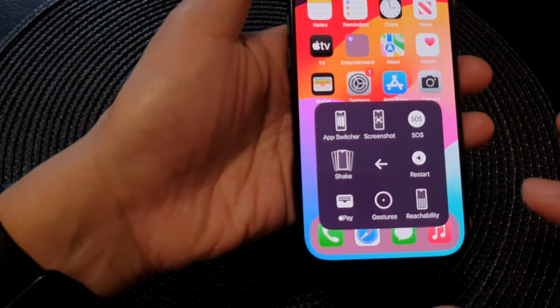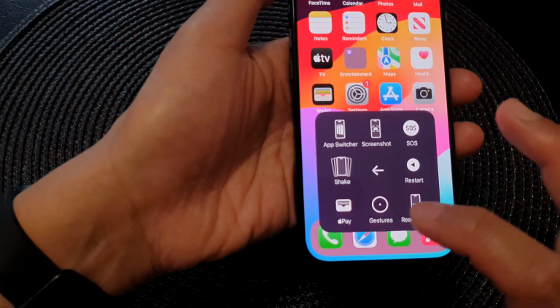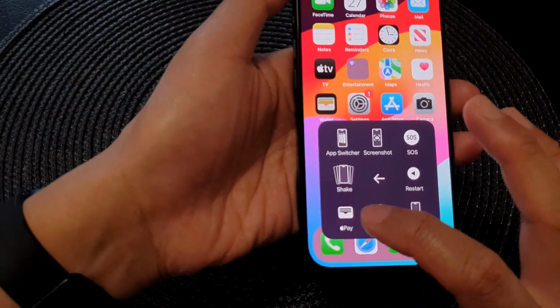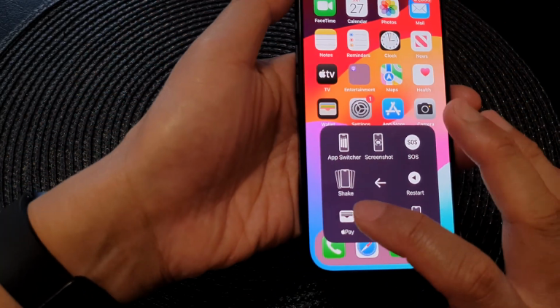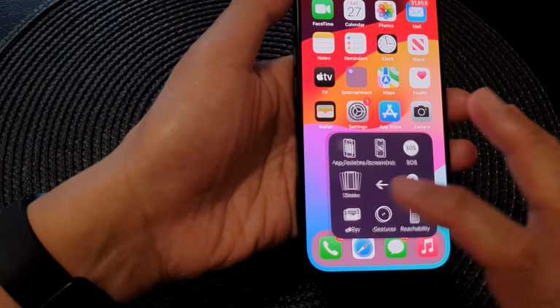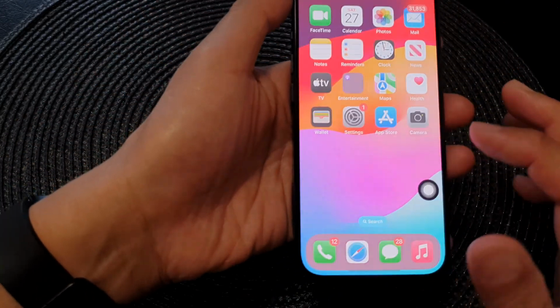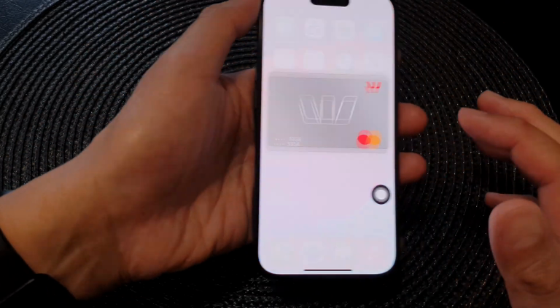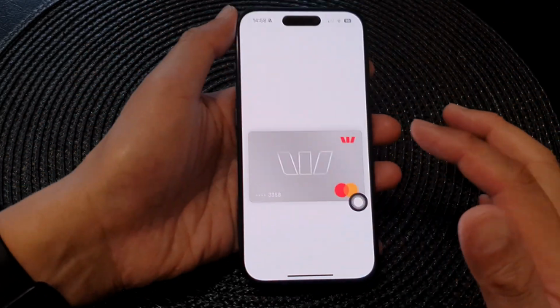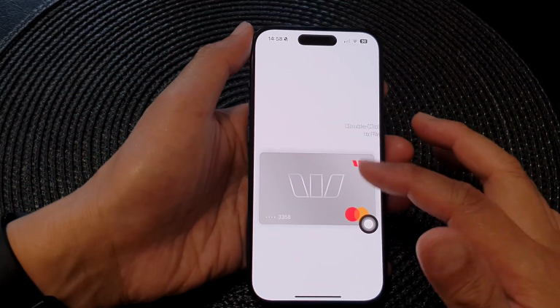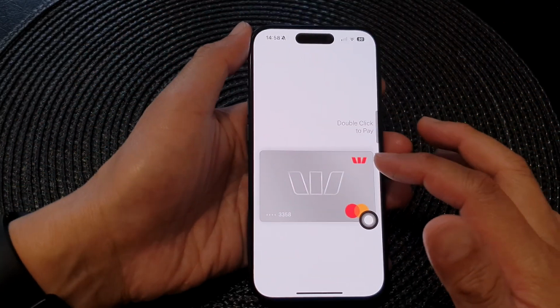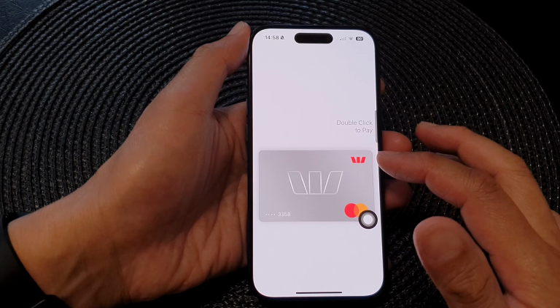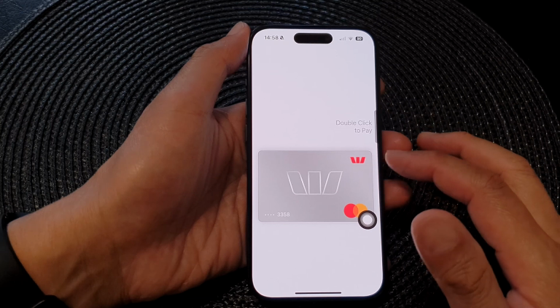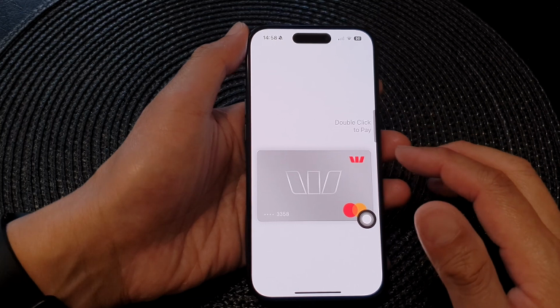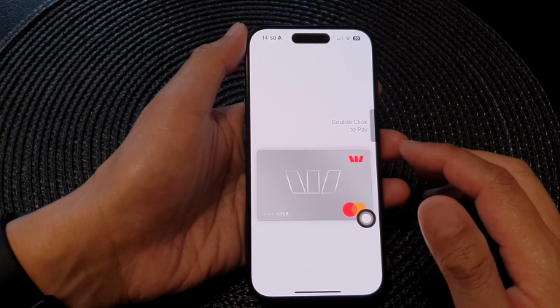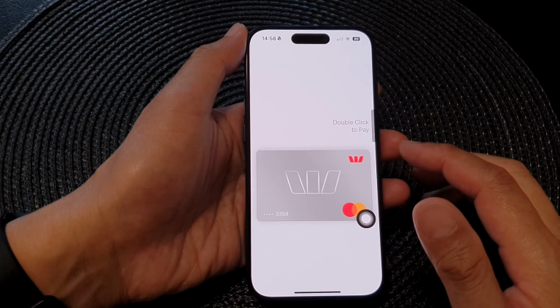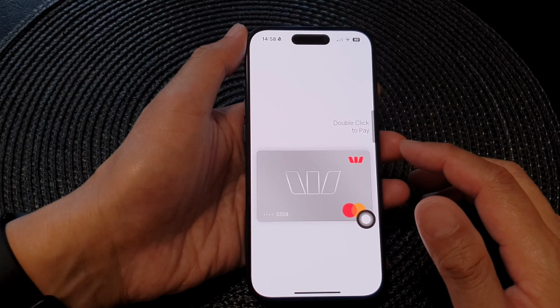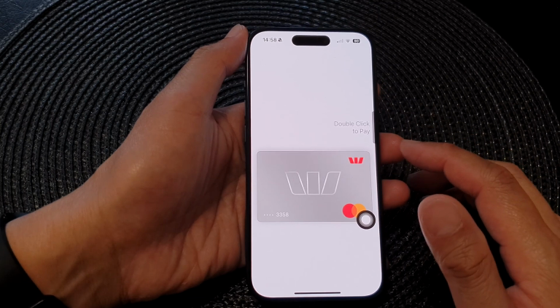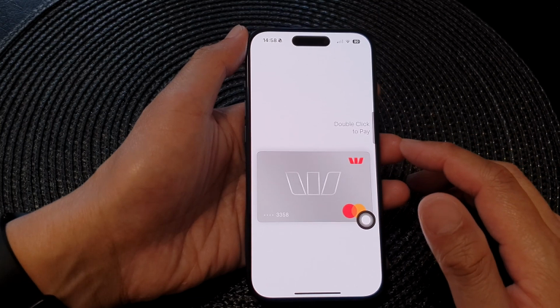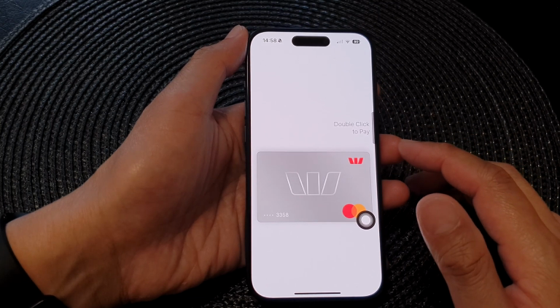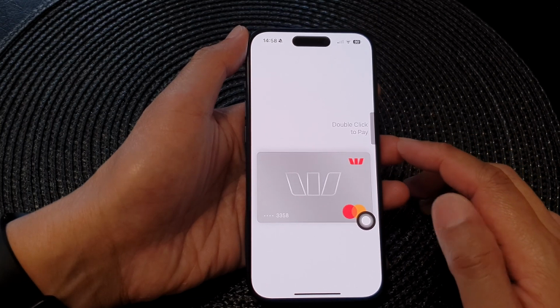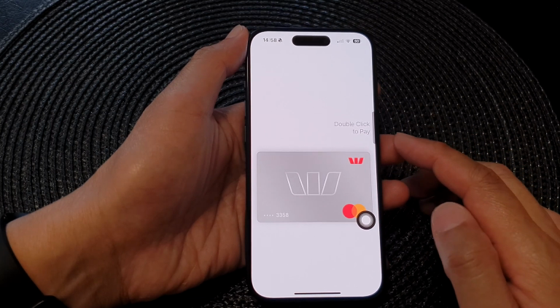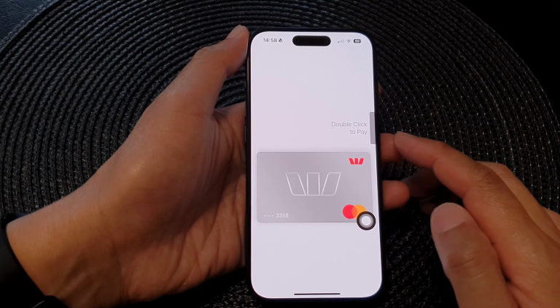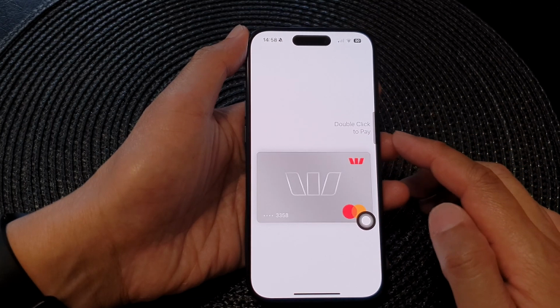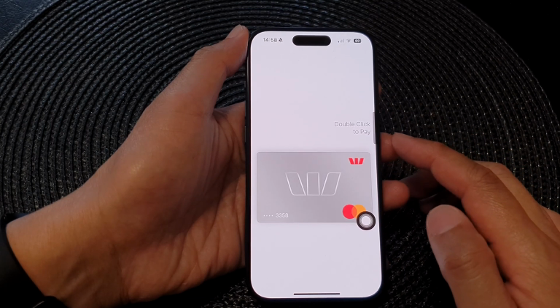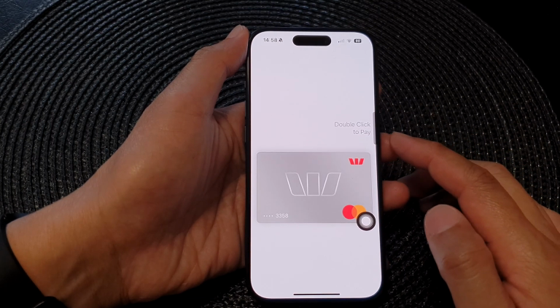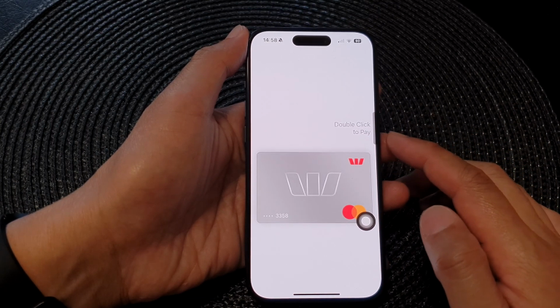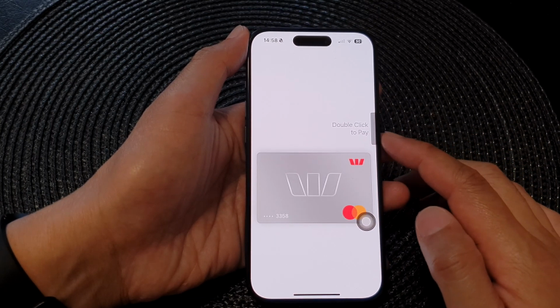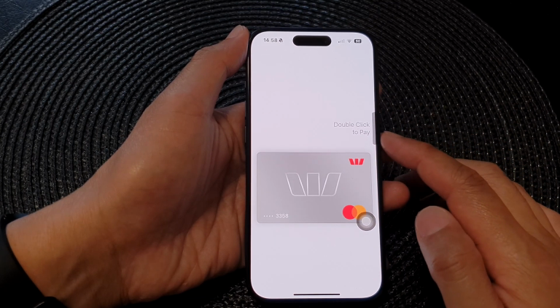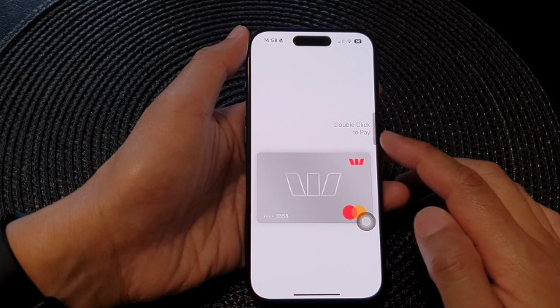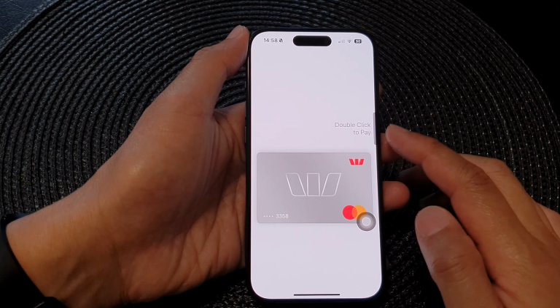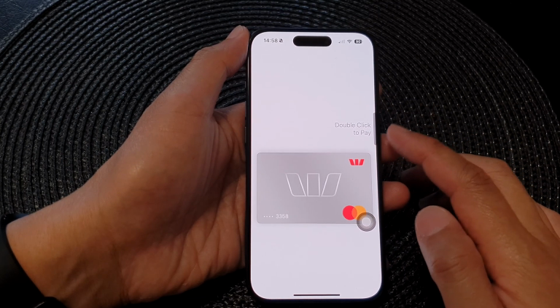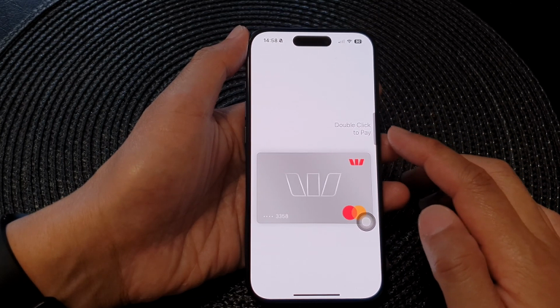Tap on that and that will open up your Apple Pay, and here you can double-click to pay.